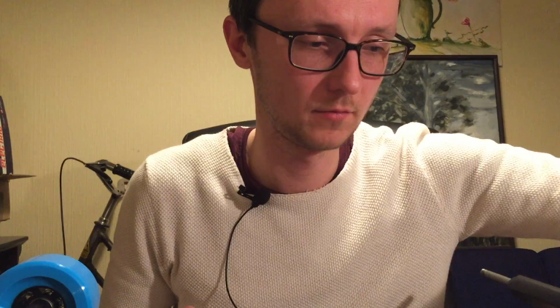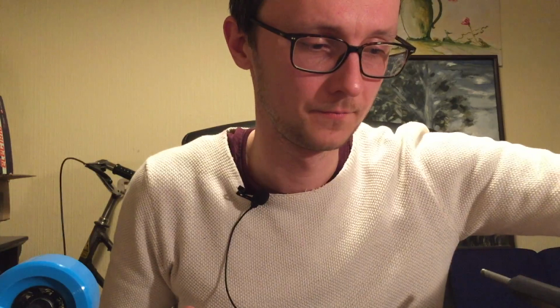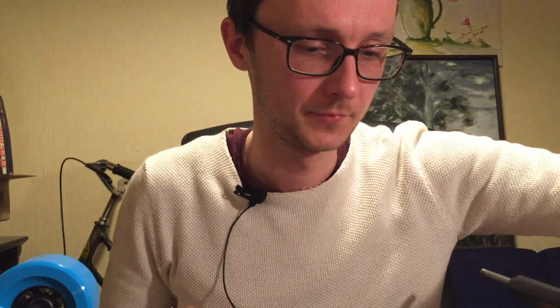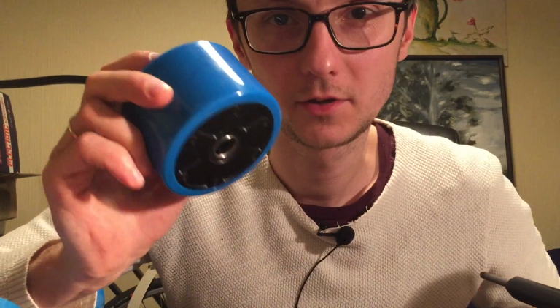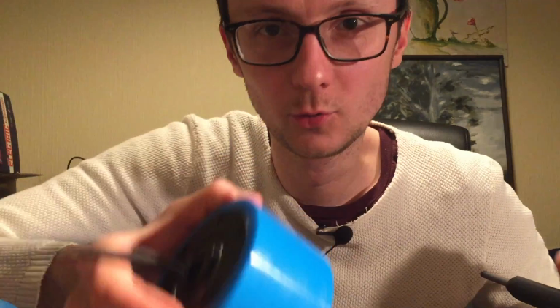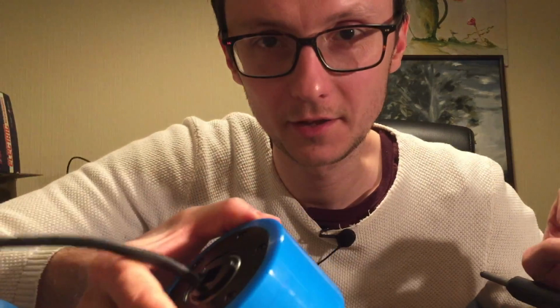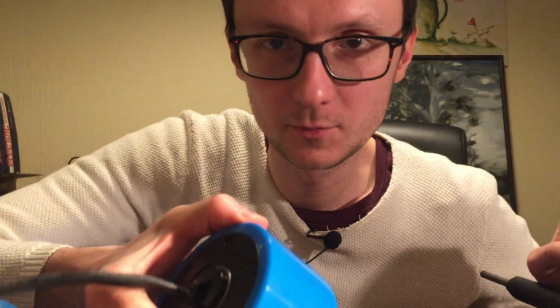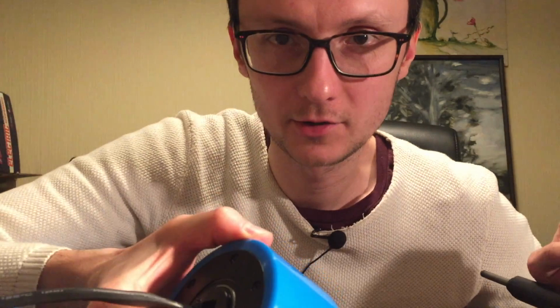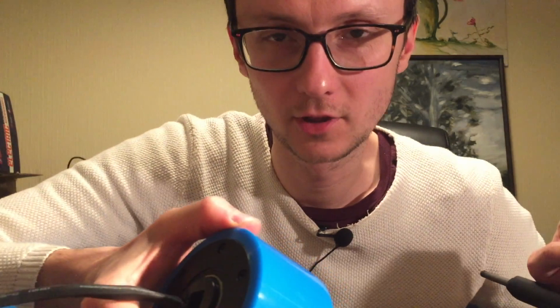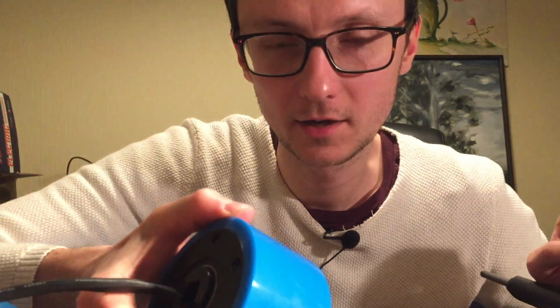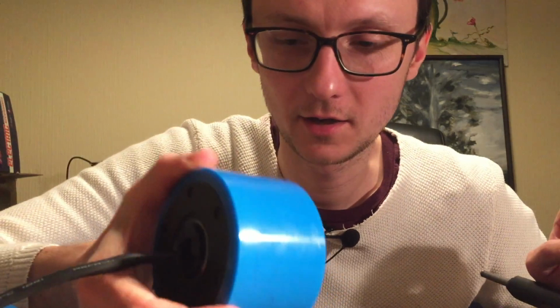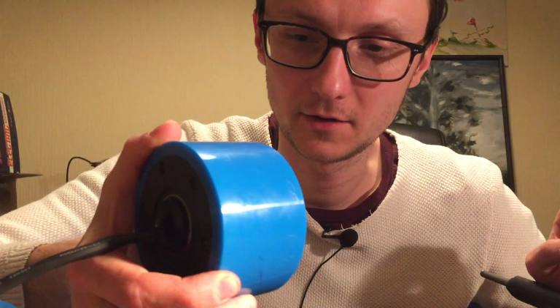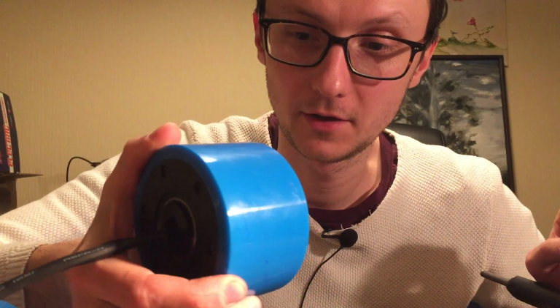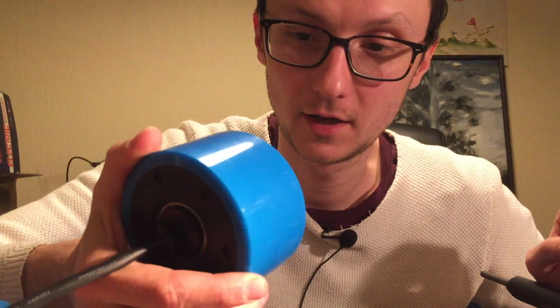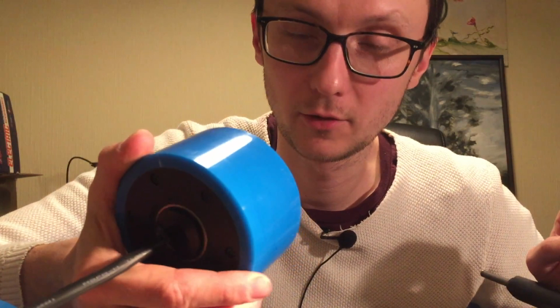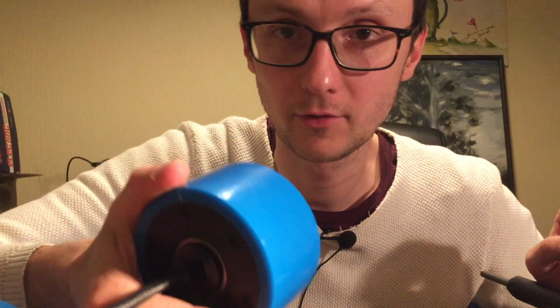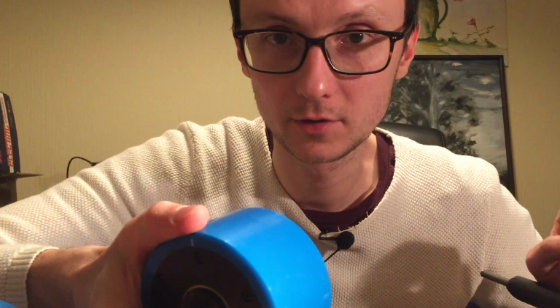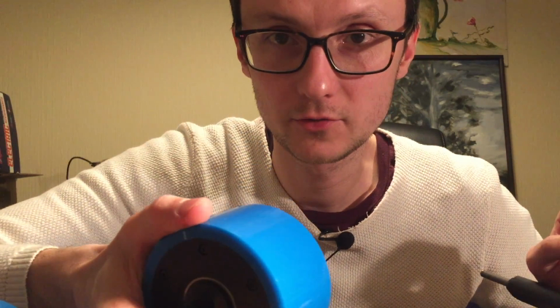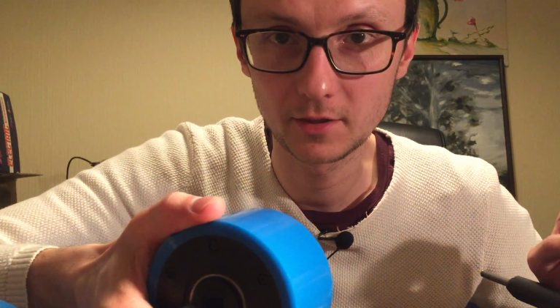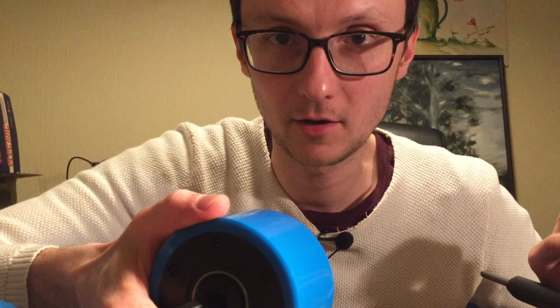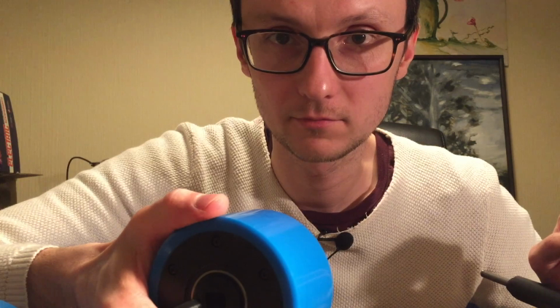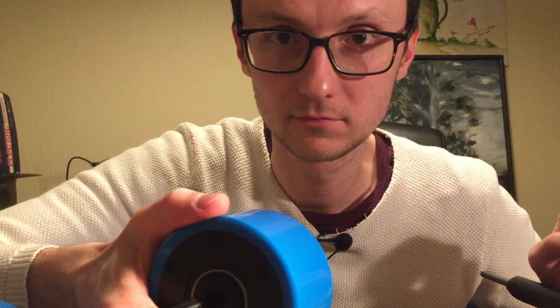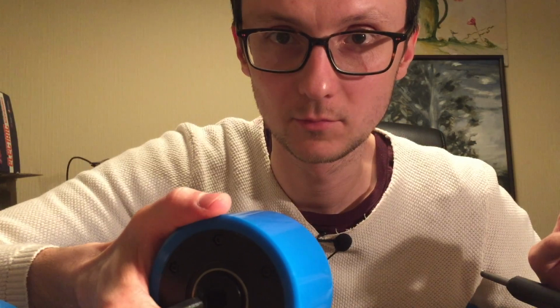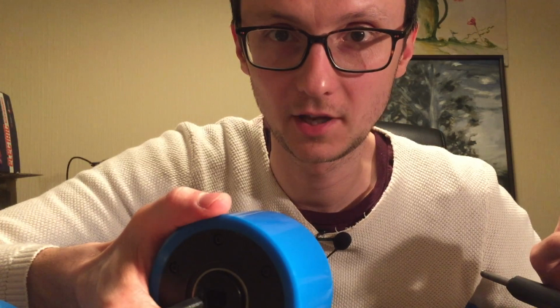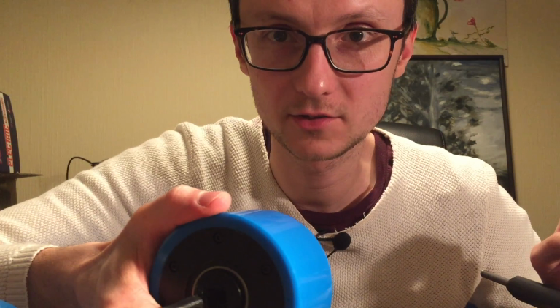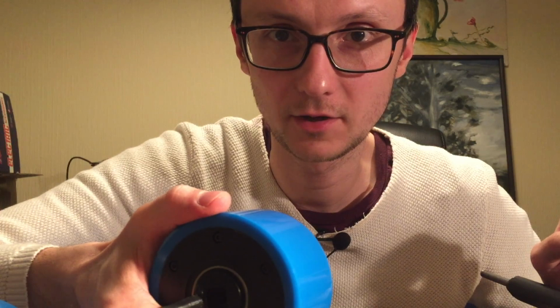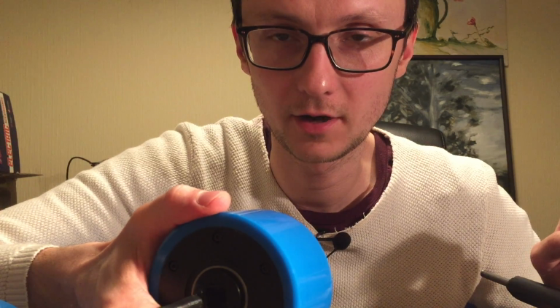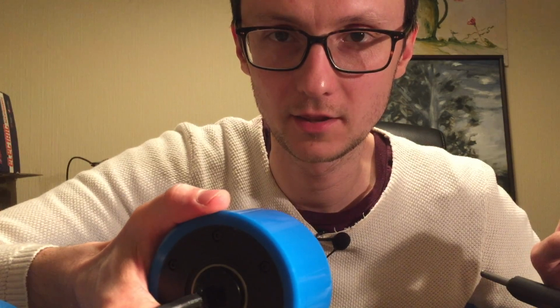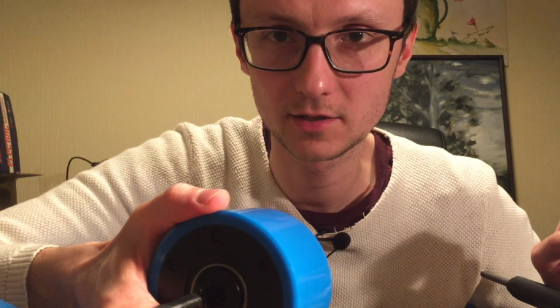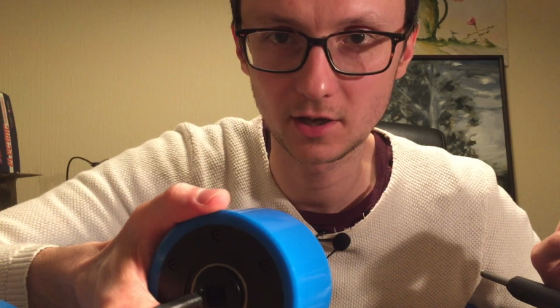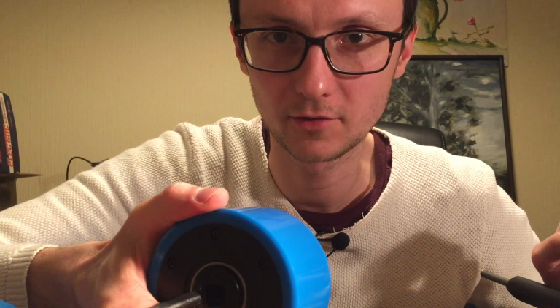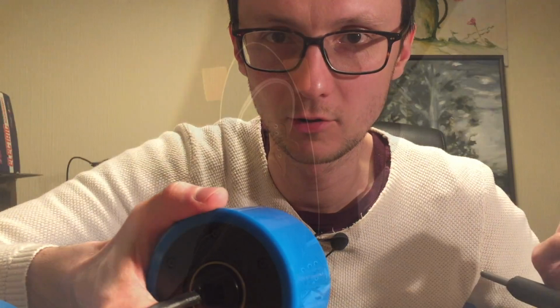I do like these motors a lot, and I look forward to trying them out when it gets sunnier on this side of the globe.